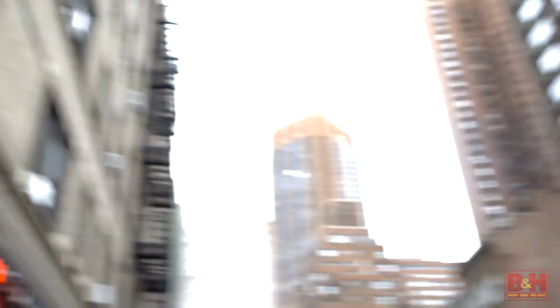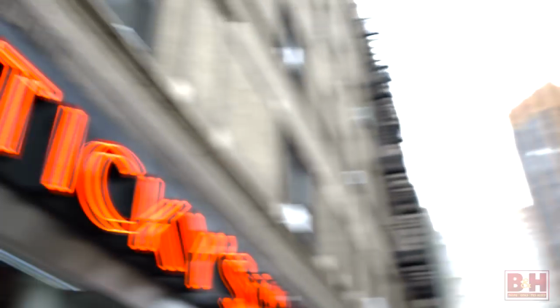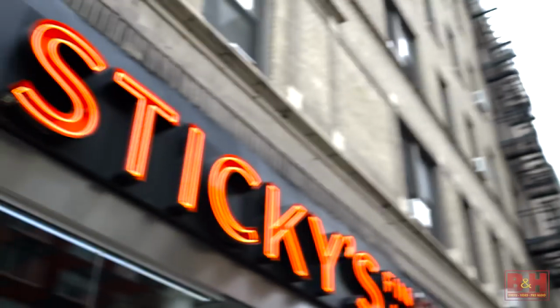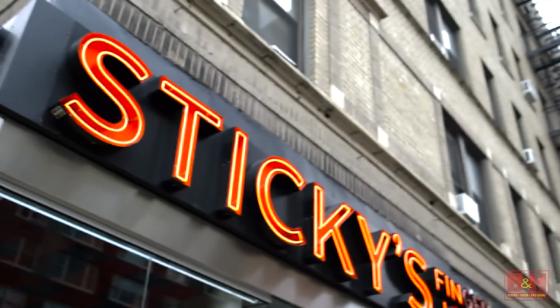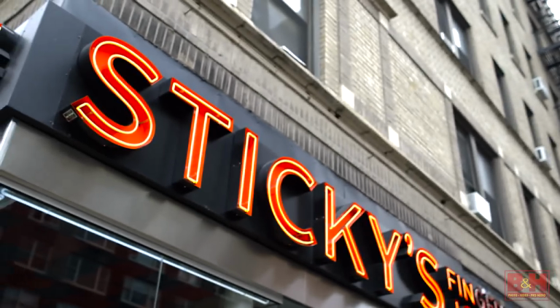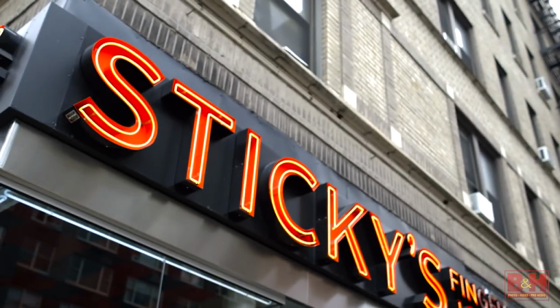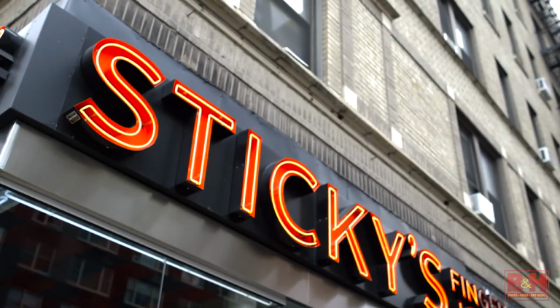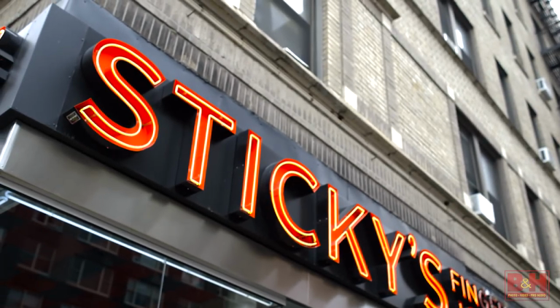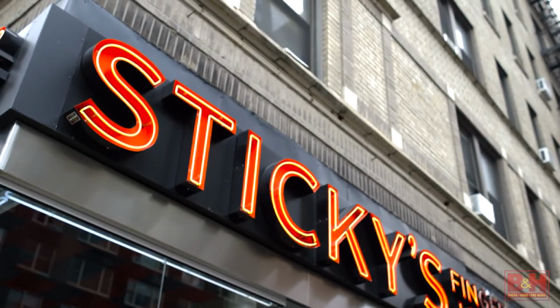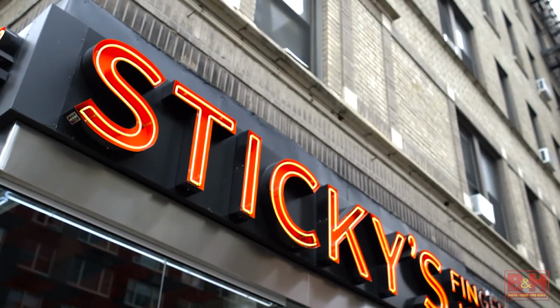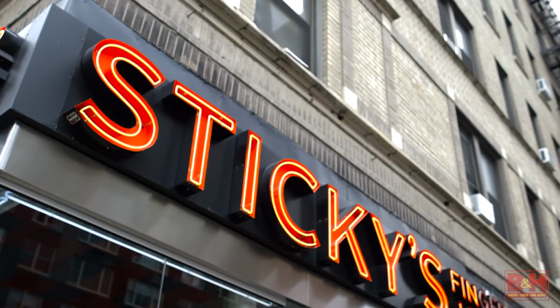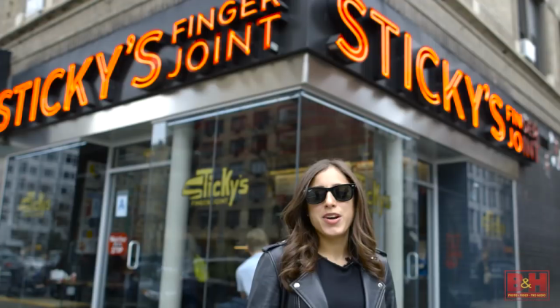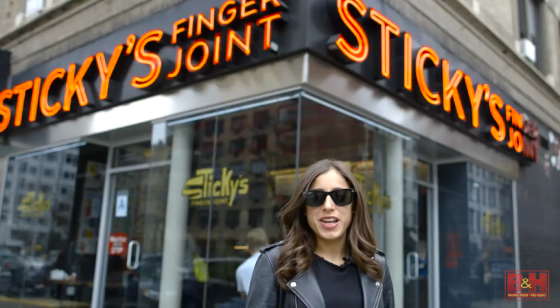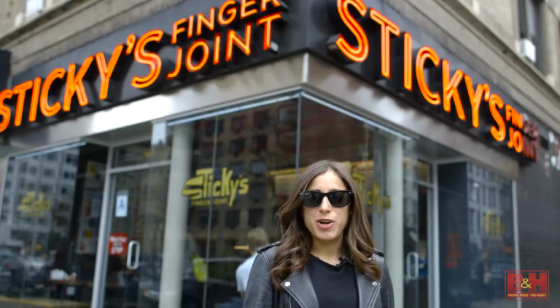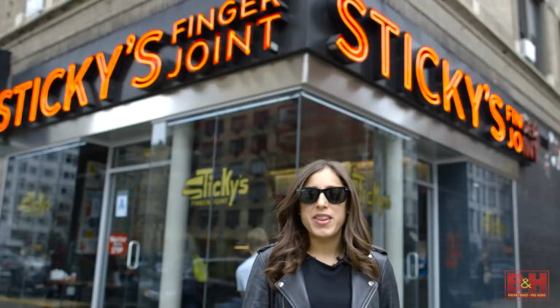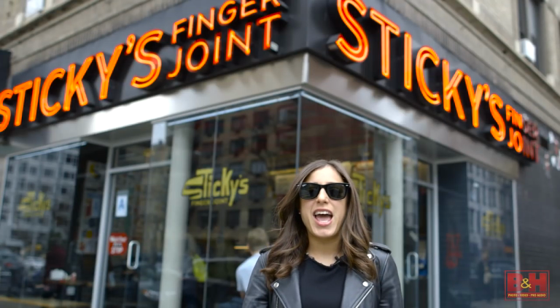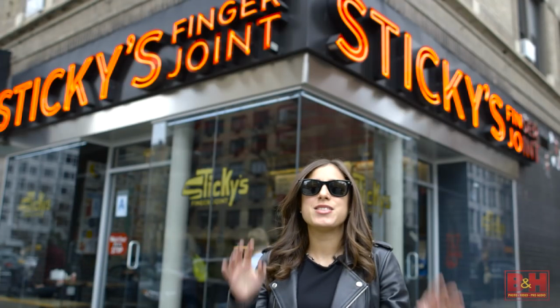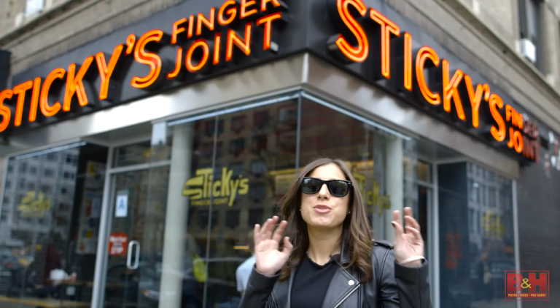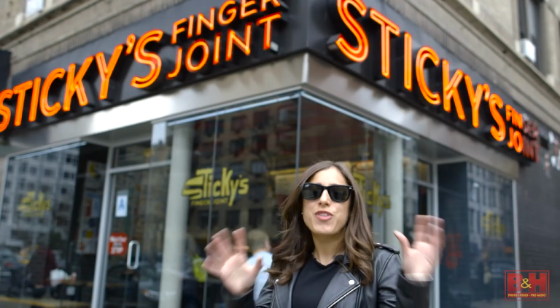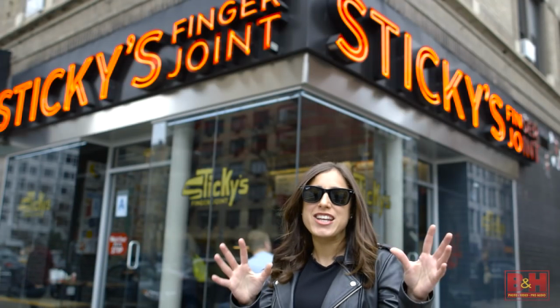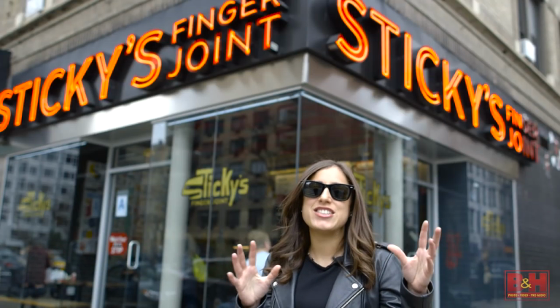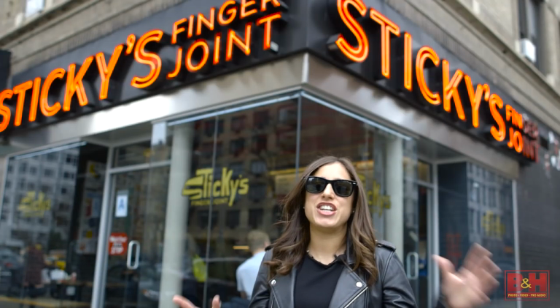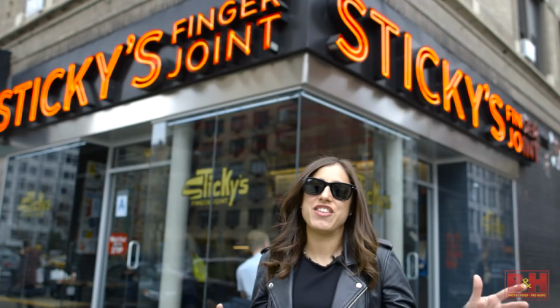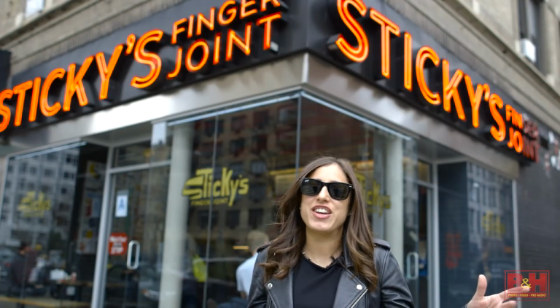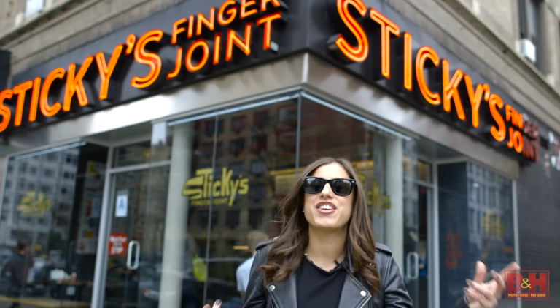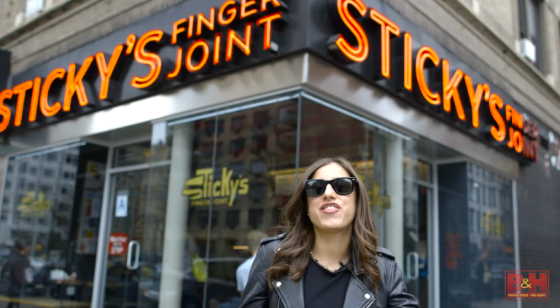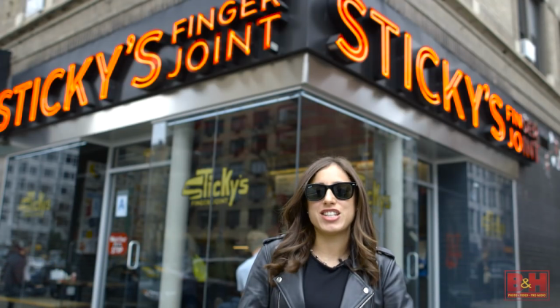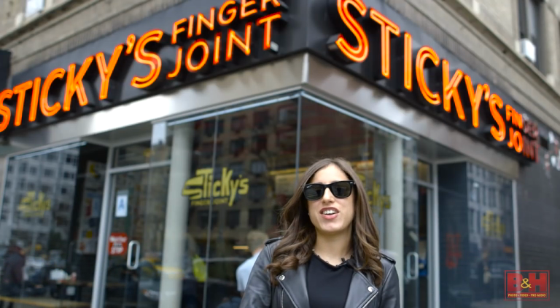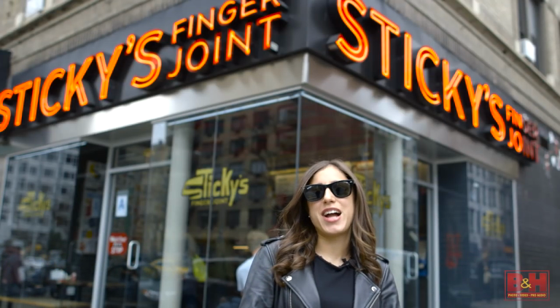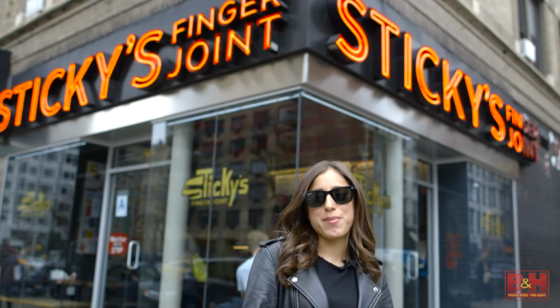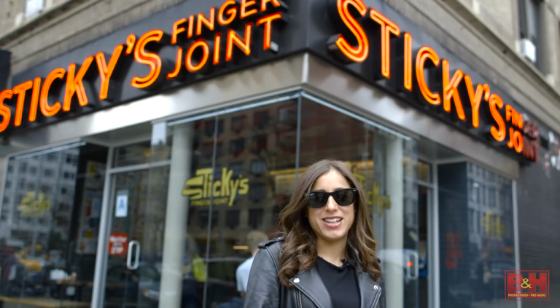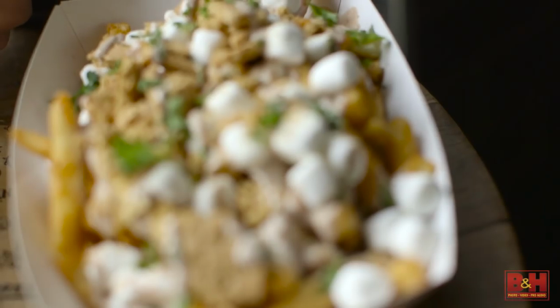We're here at Sticky Fingers Joint in Murray Hill, where they have some crazy chicken finger and french fry combinations.